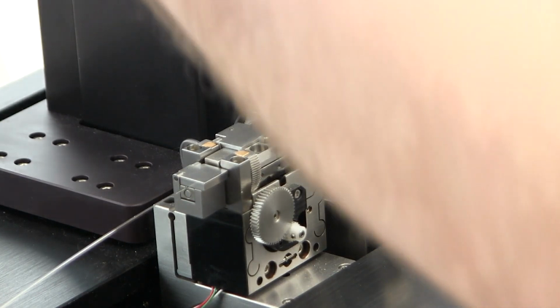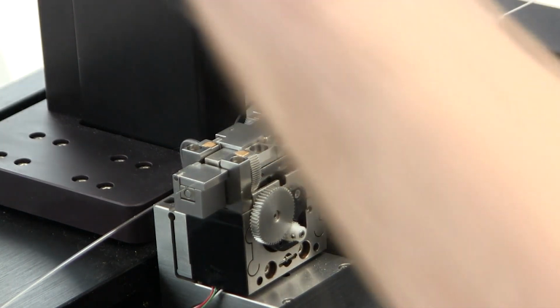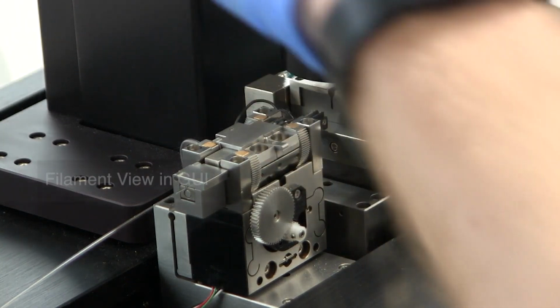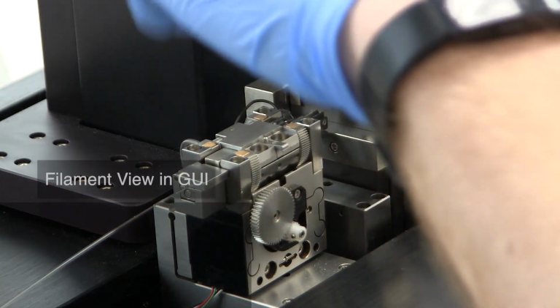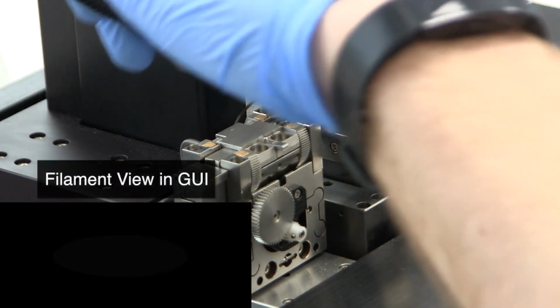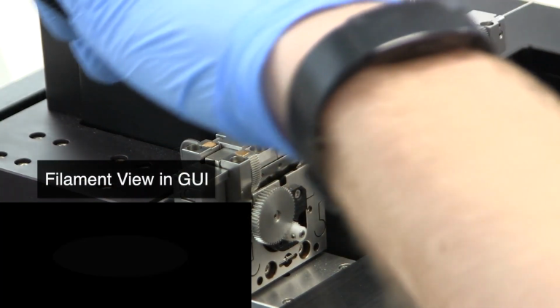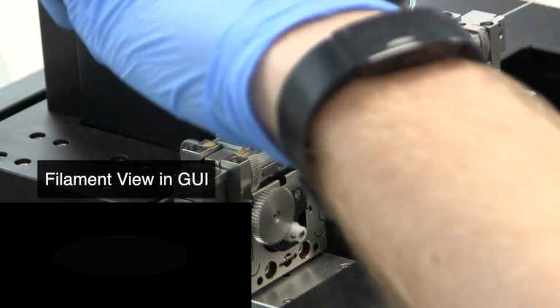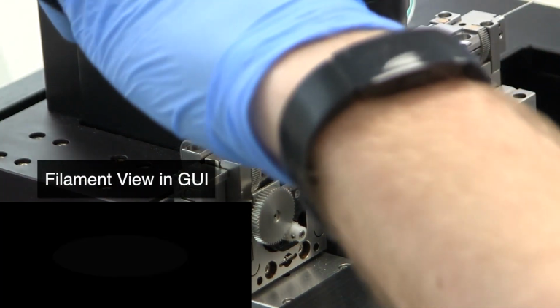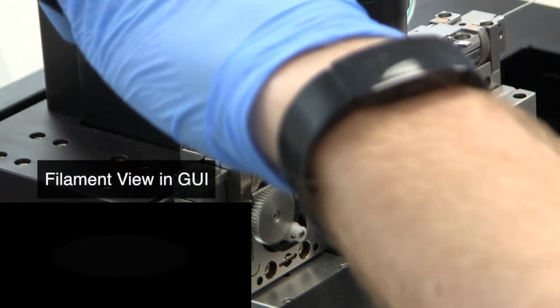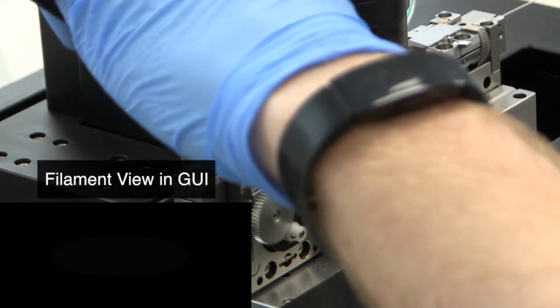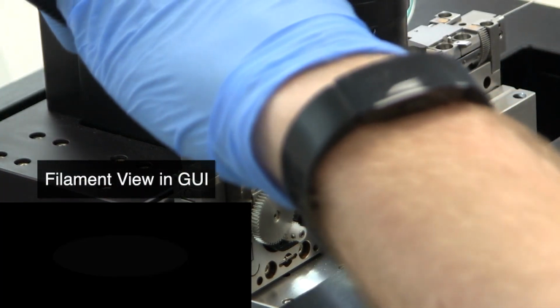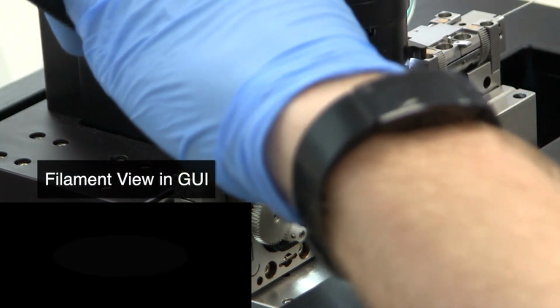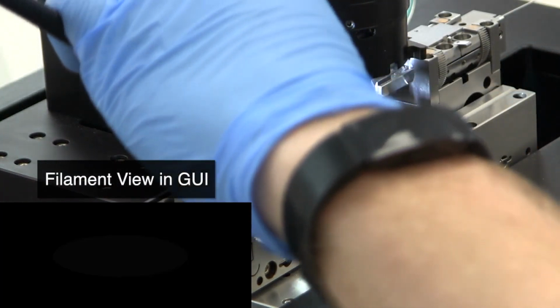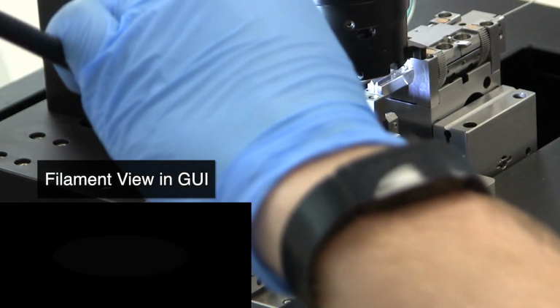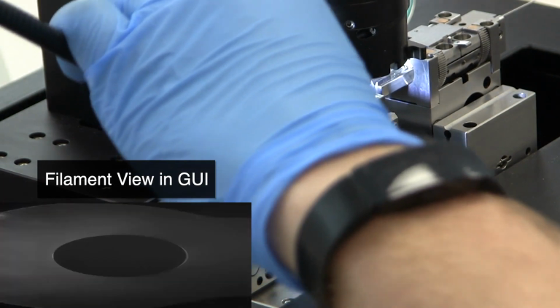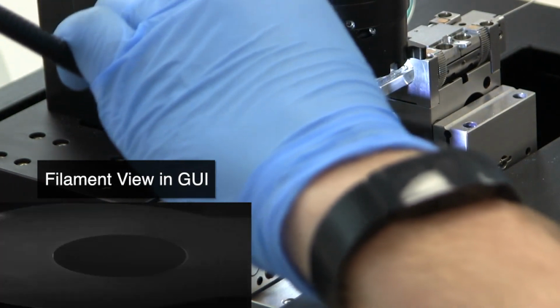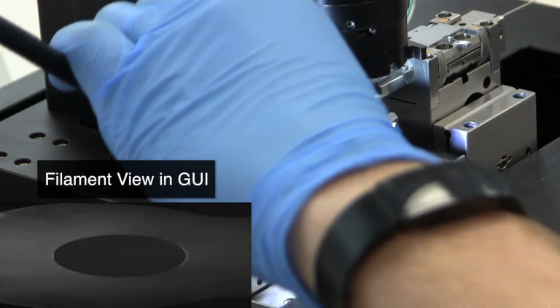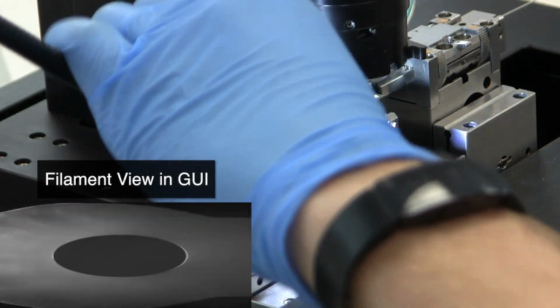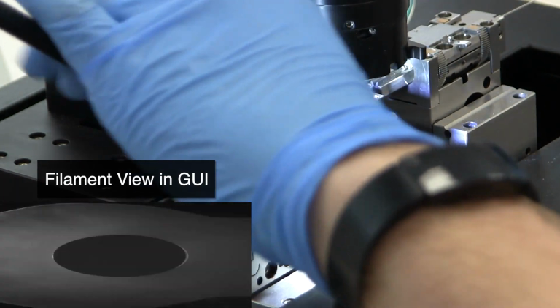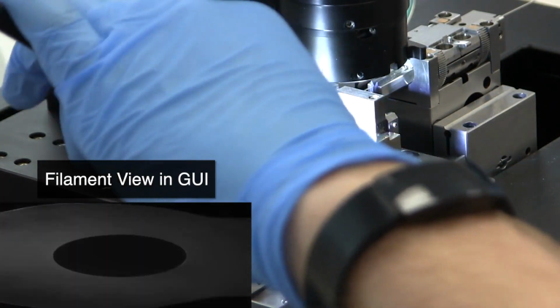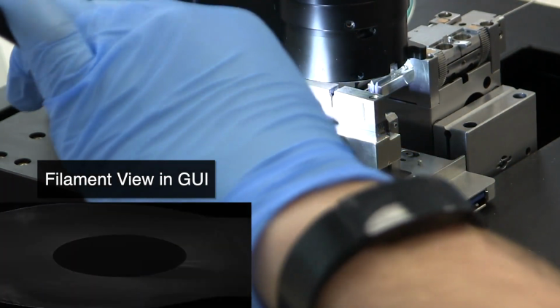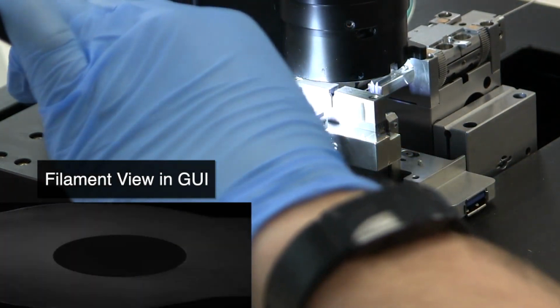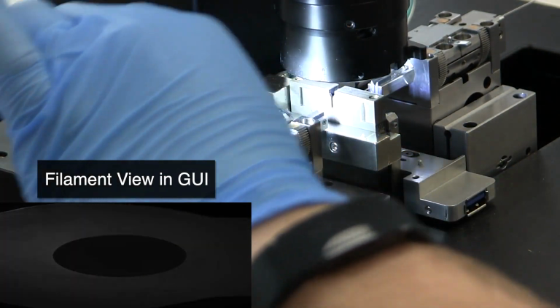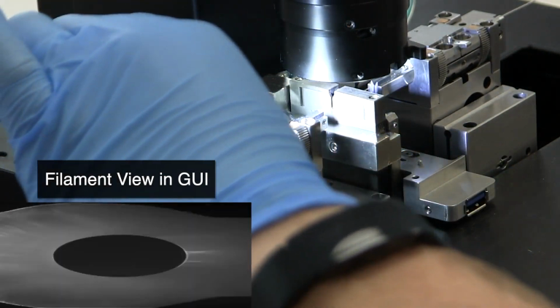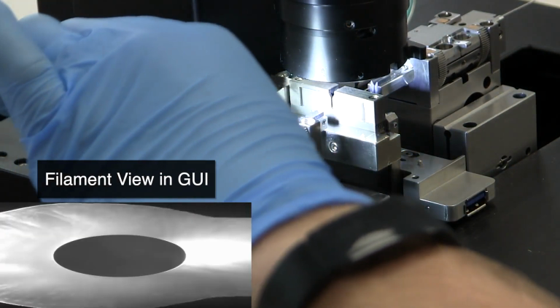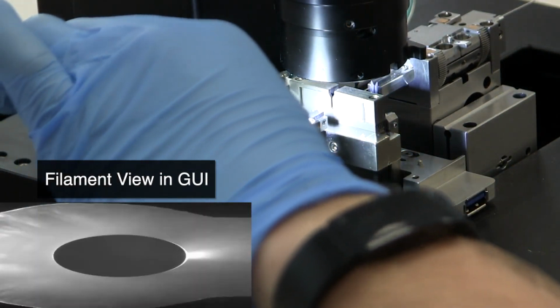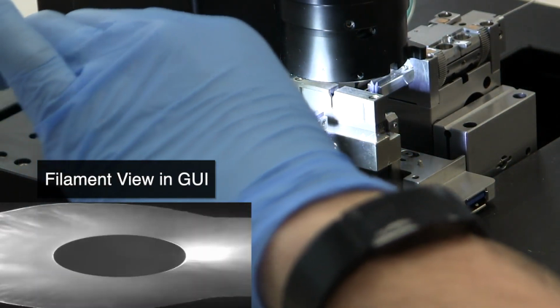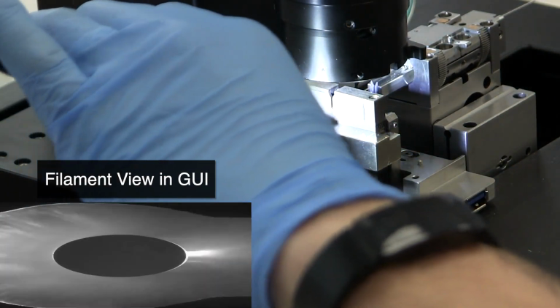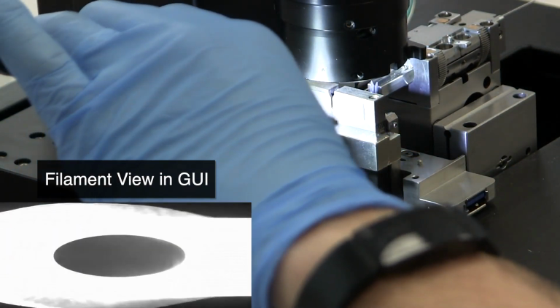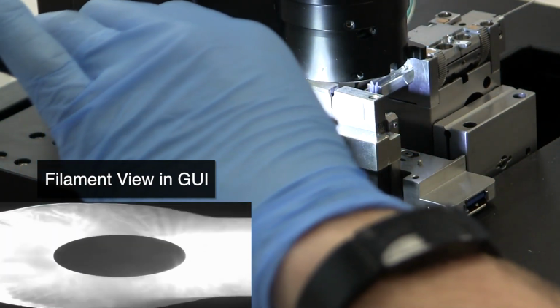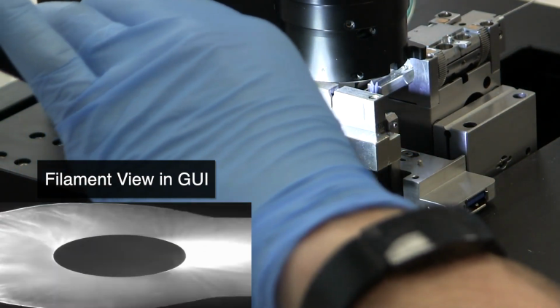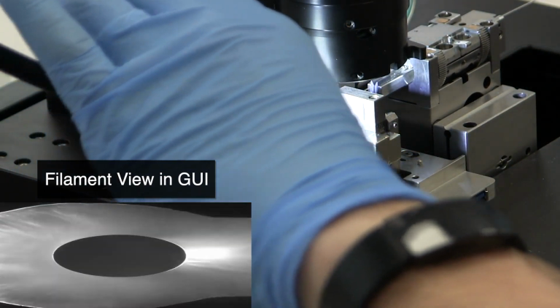In Filament View, use an external aluminum tool so that the filament housing and fiber are both visible.